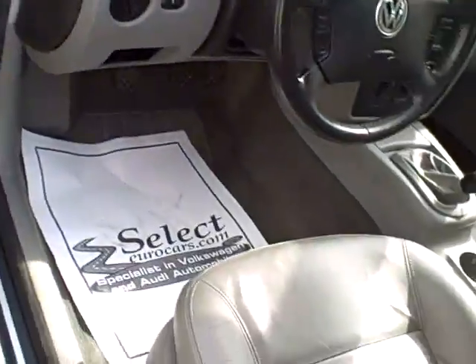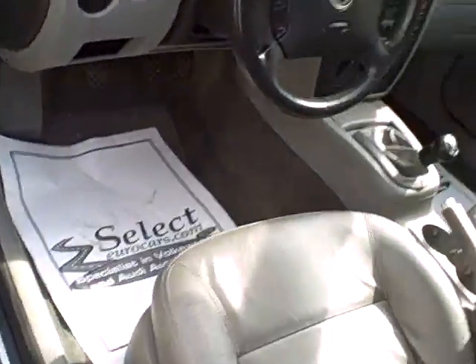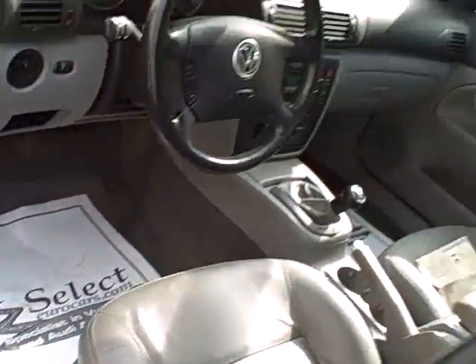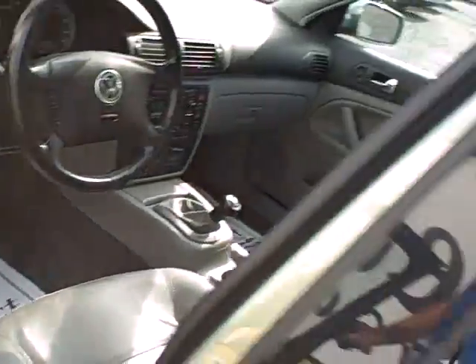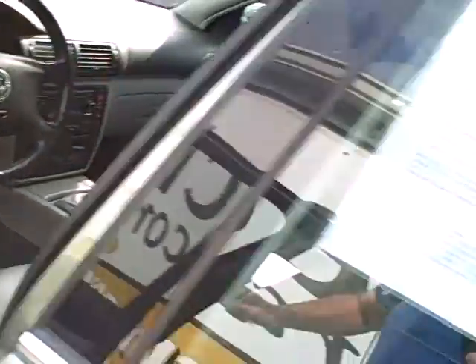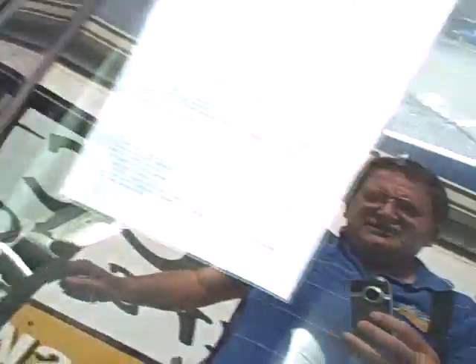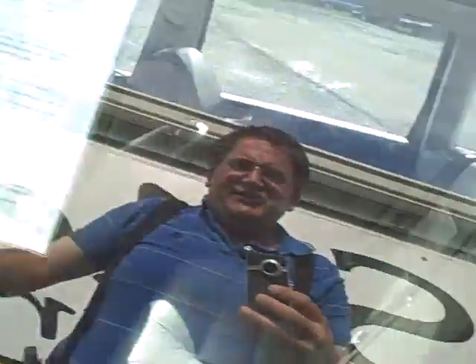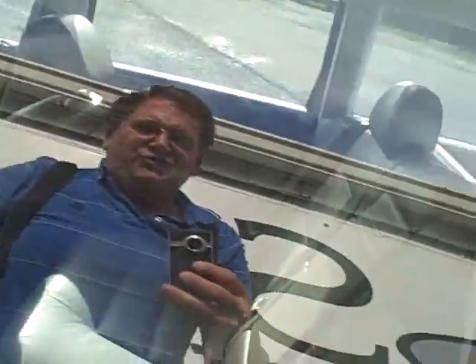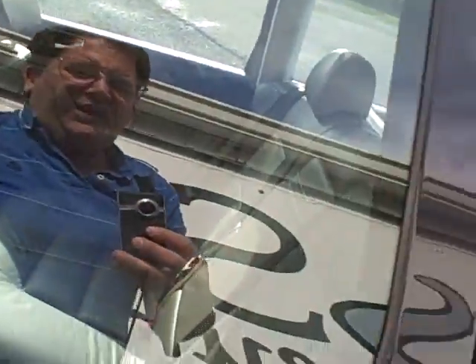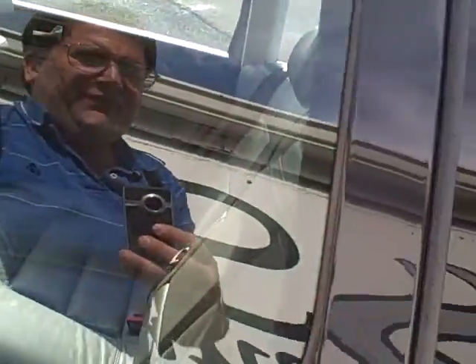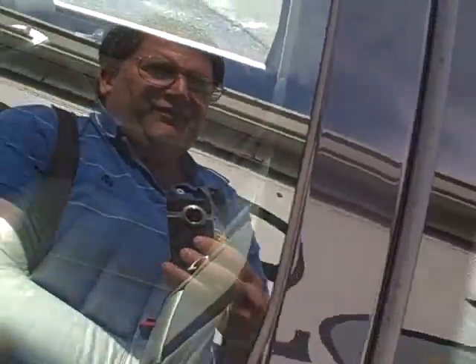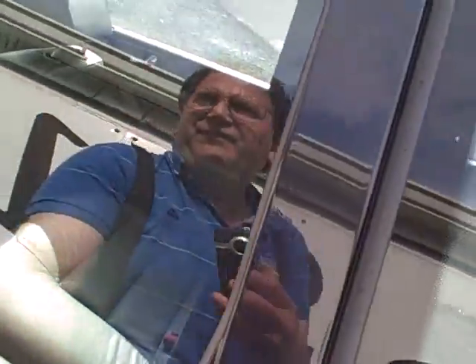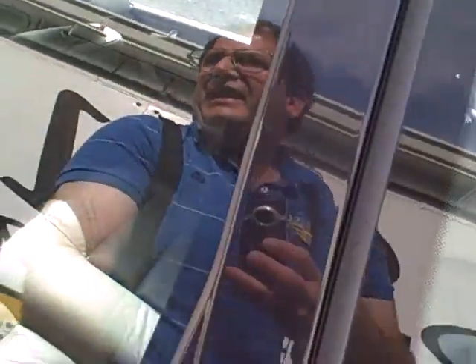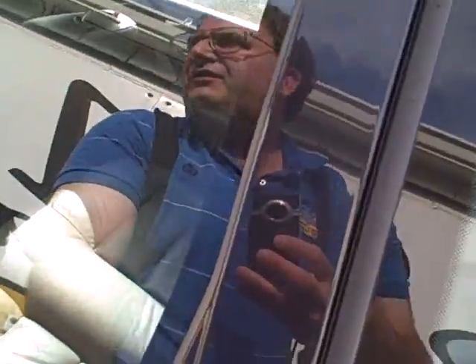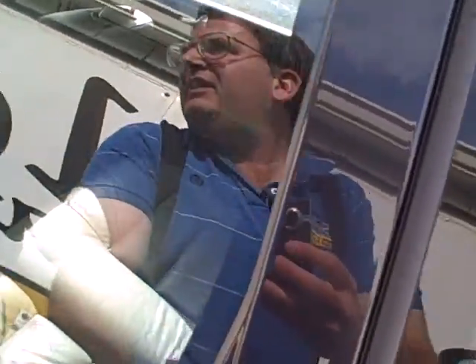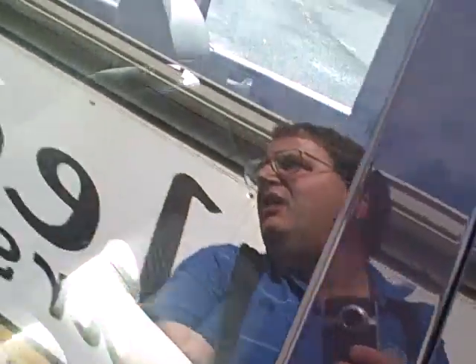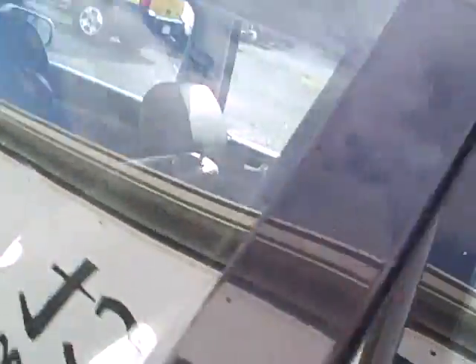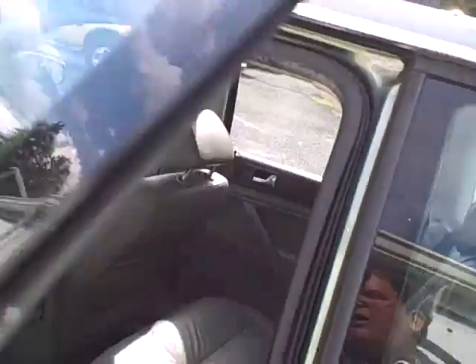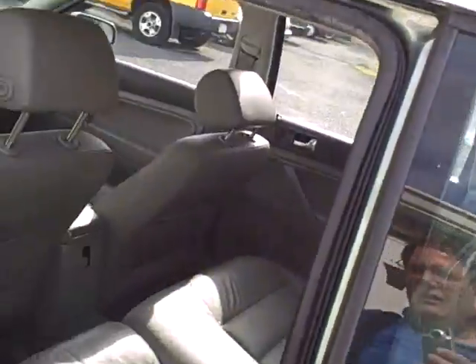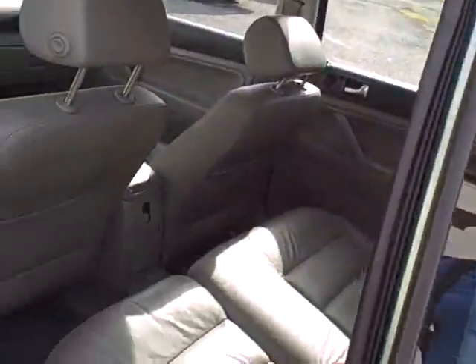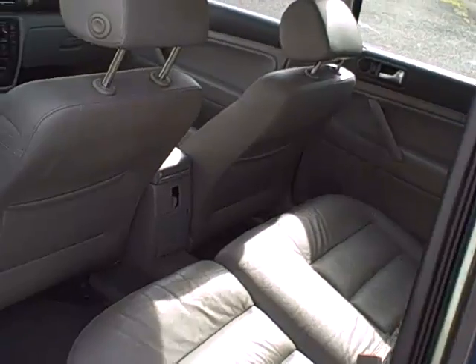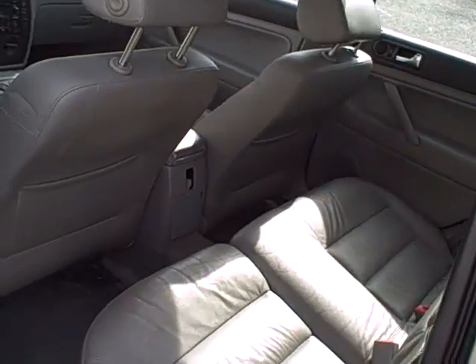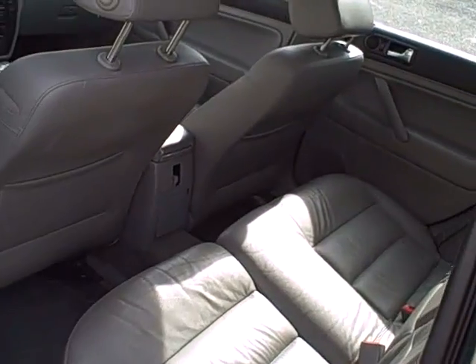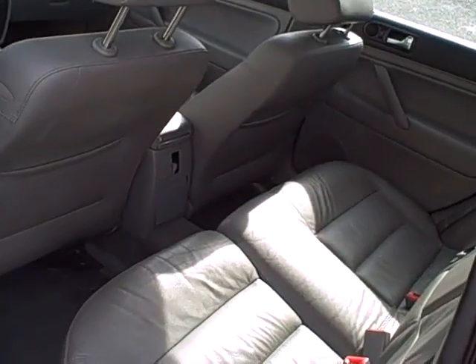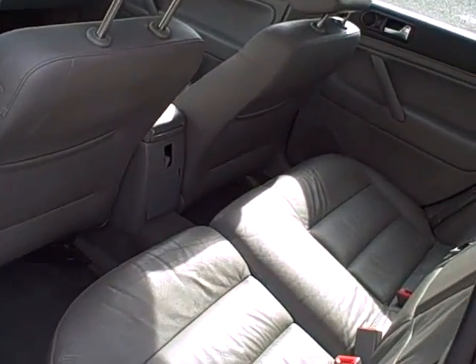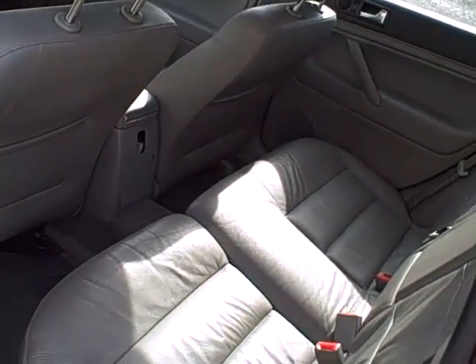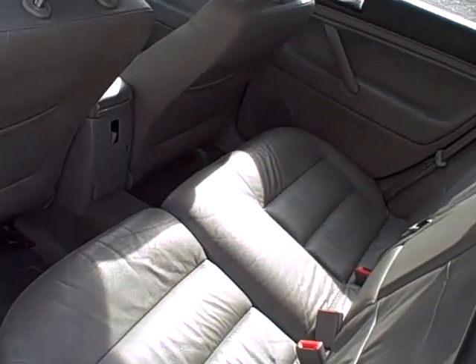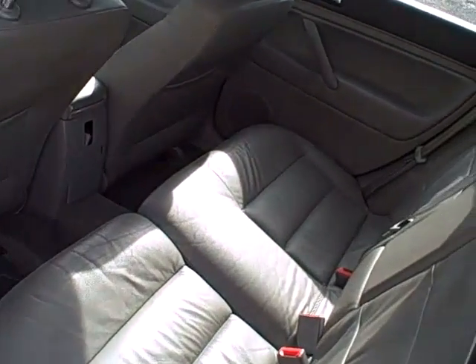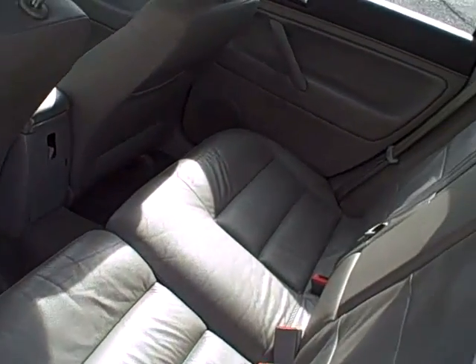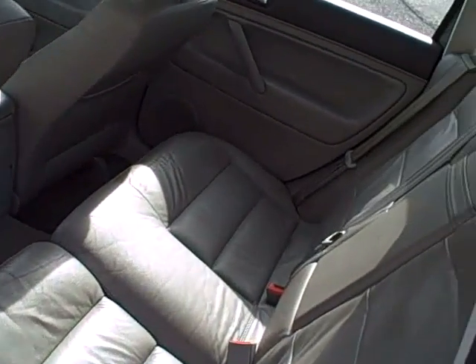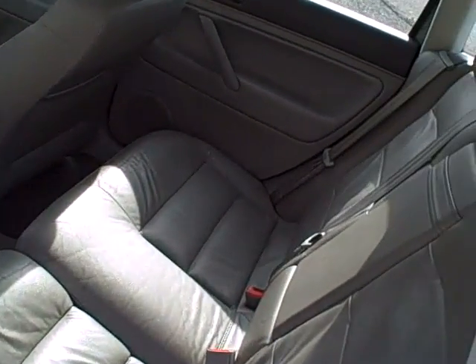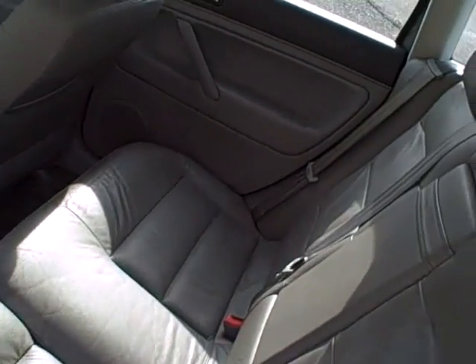These cars have a 12-year factory unlimited mileage outer body rust-through warranty — phenomenal.